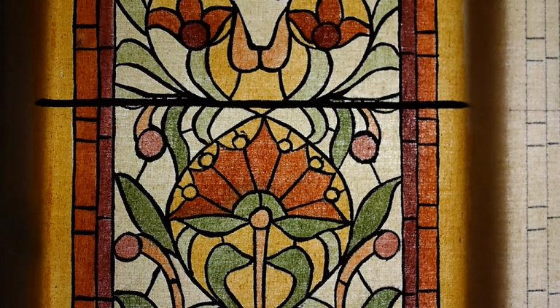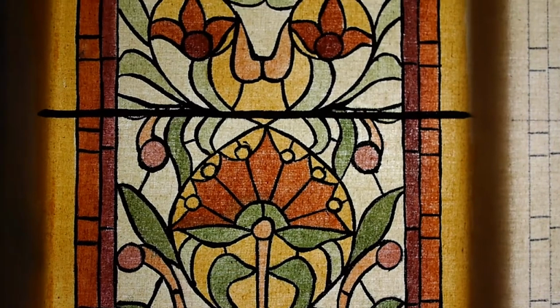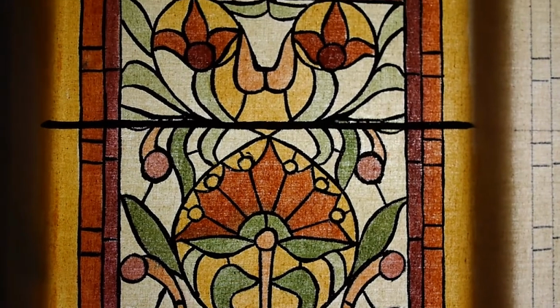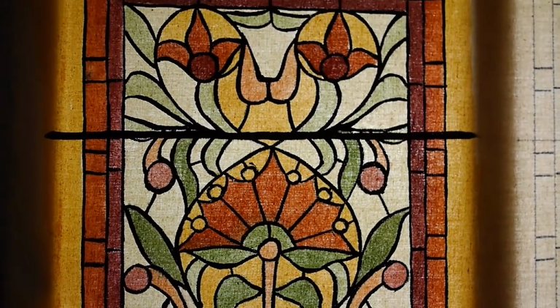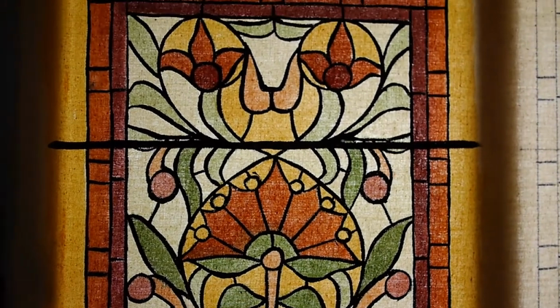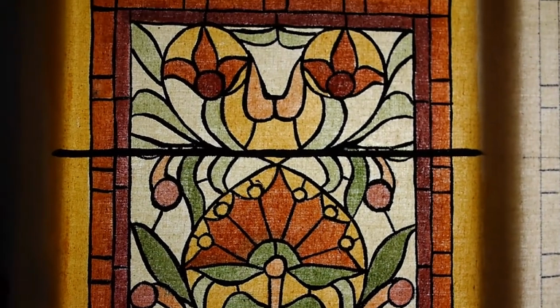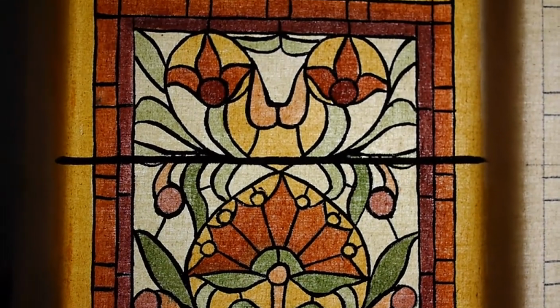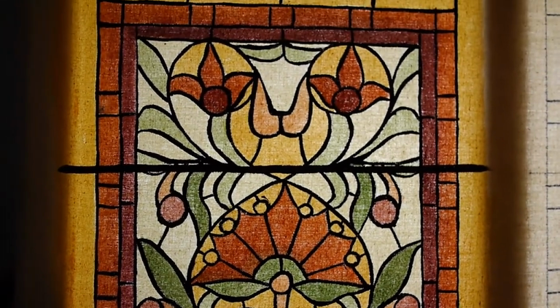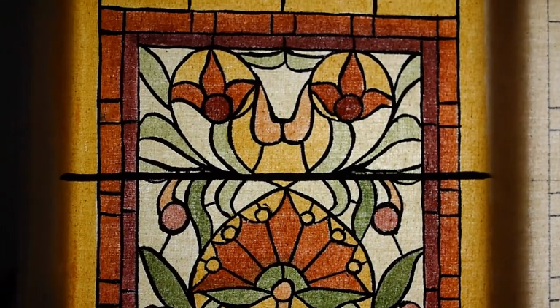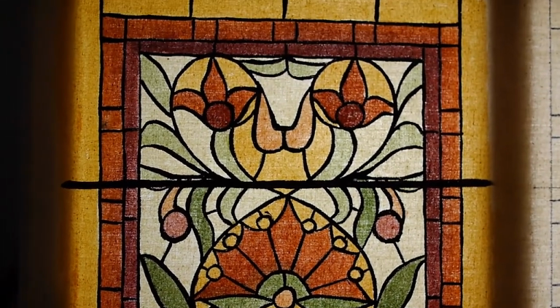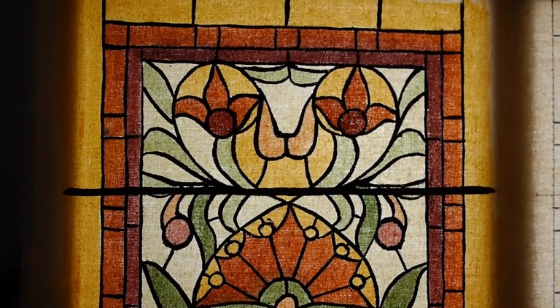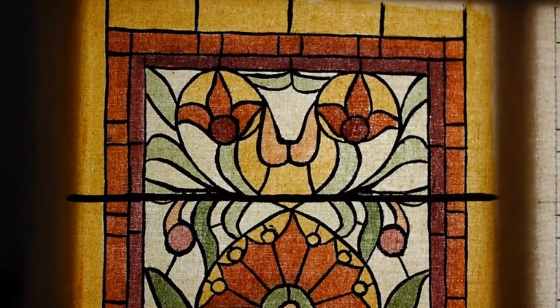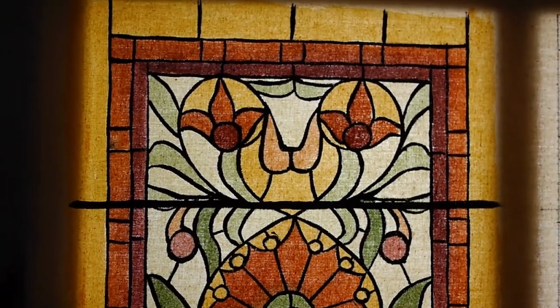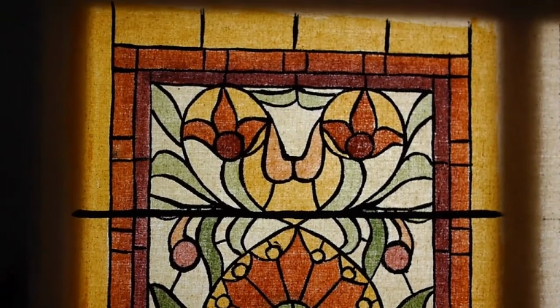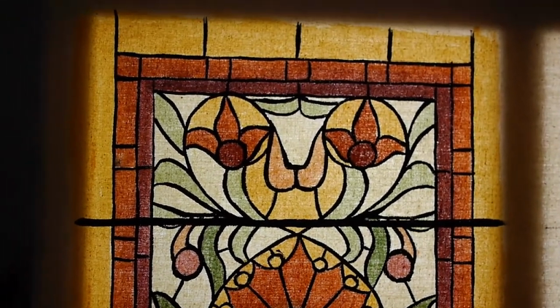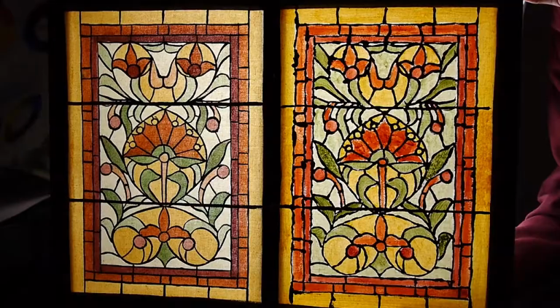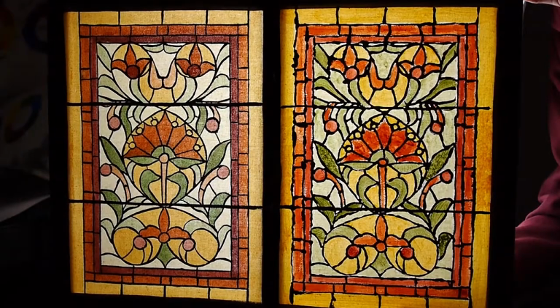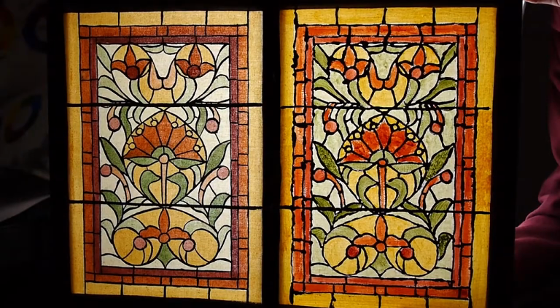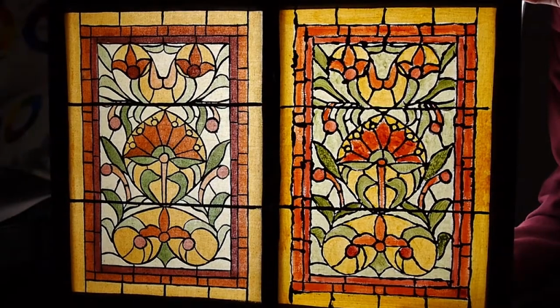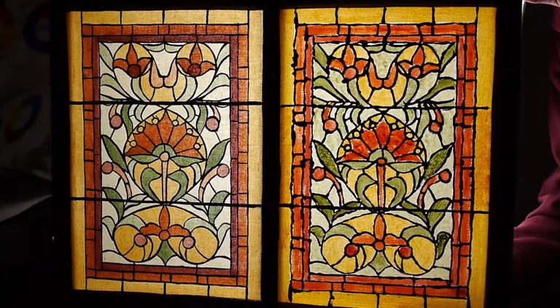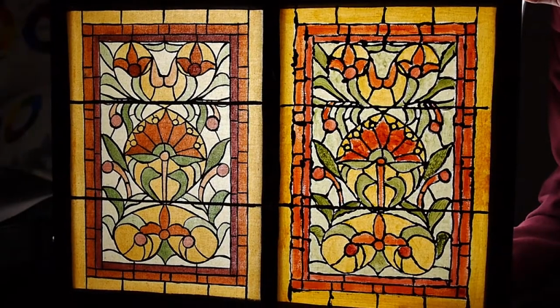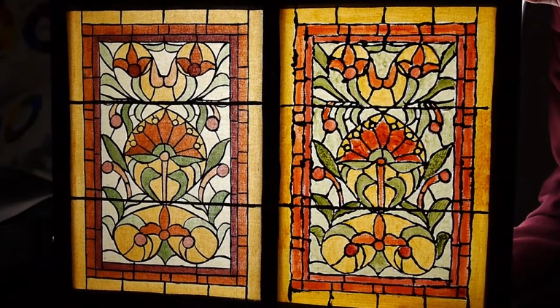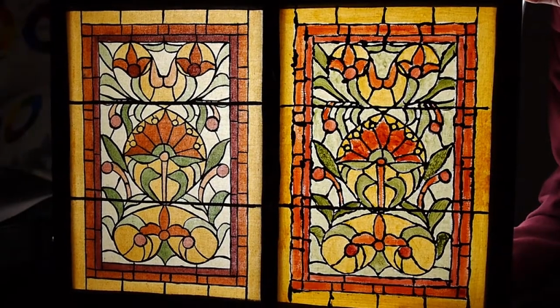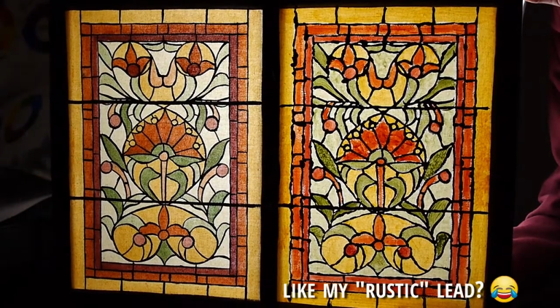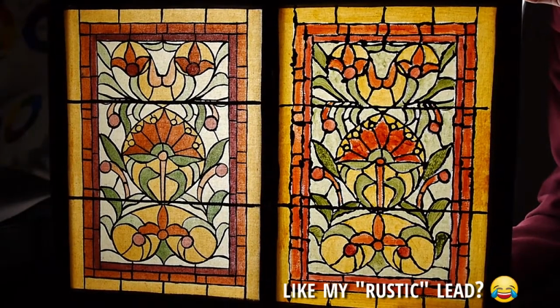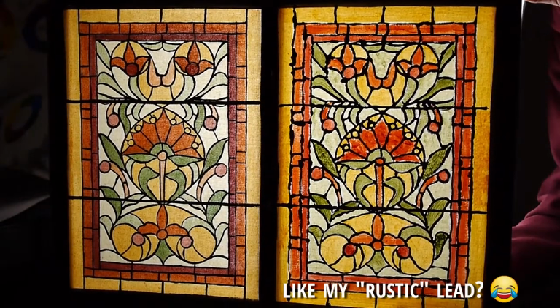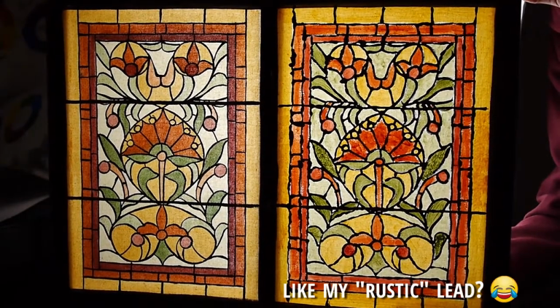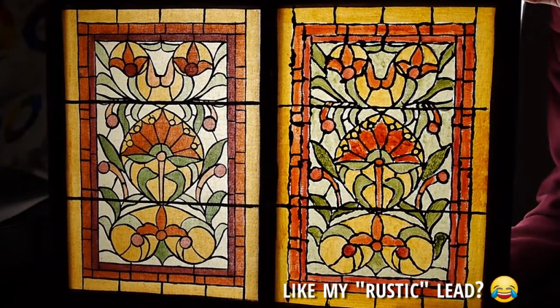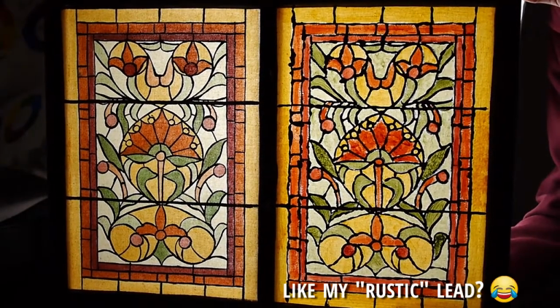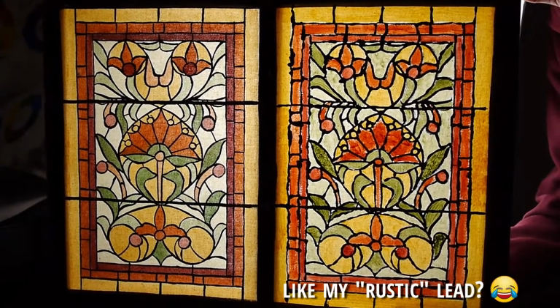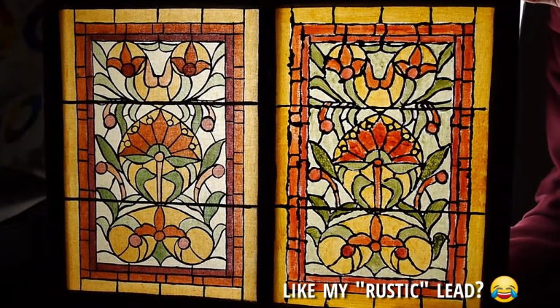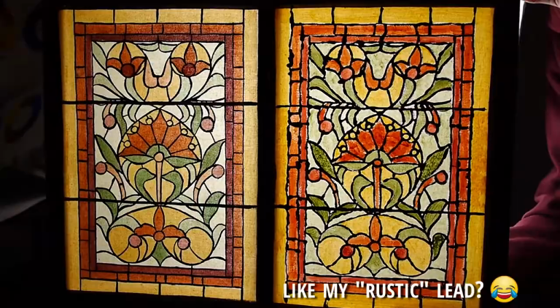Part two will cover the second panel where I used glues, acrylic mediums, and faux lead.